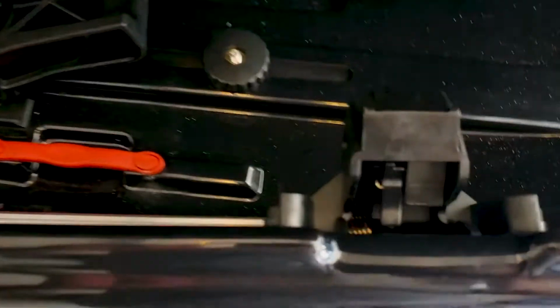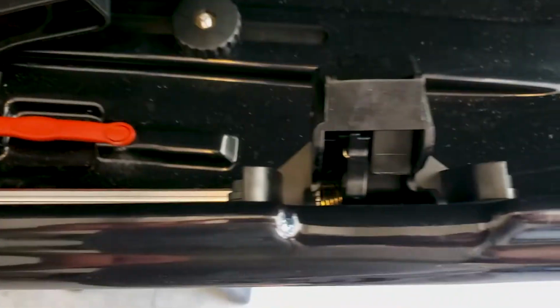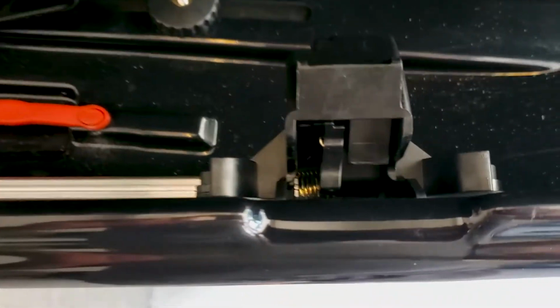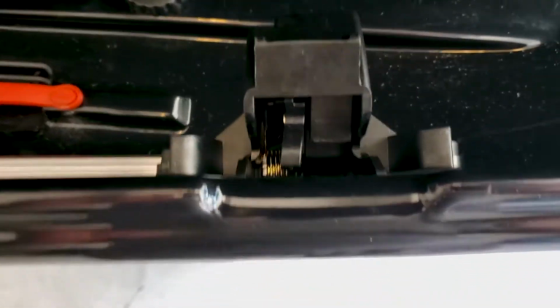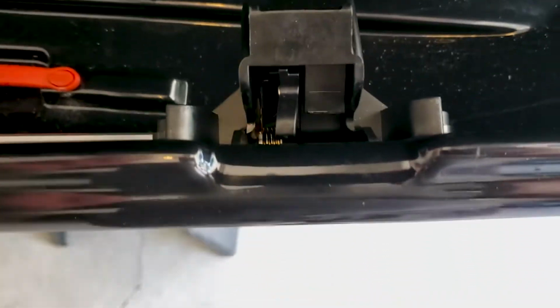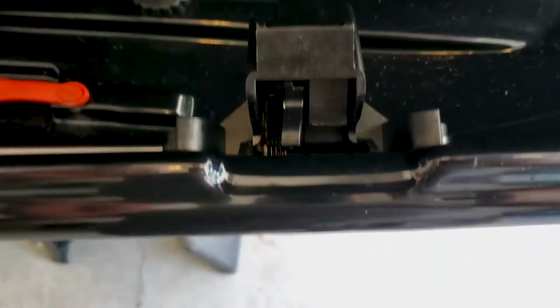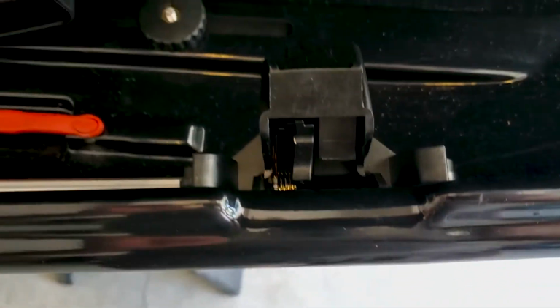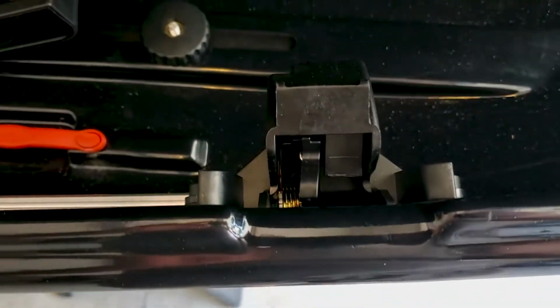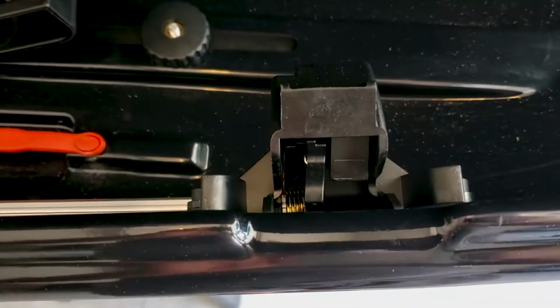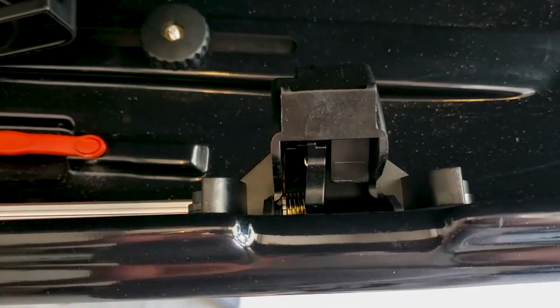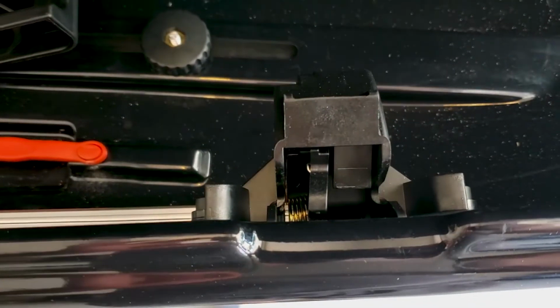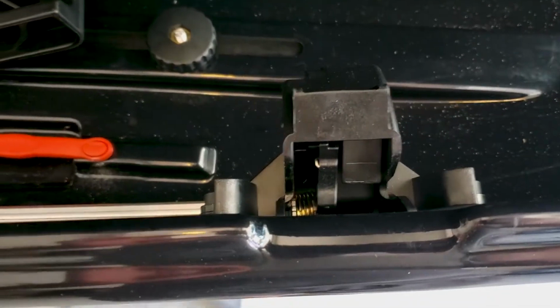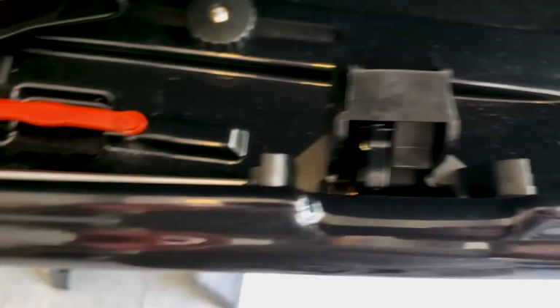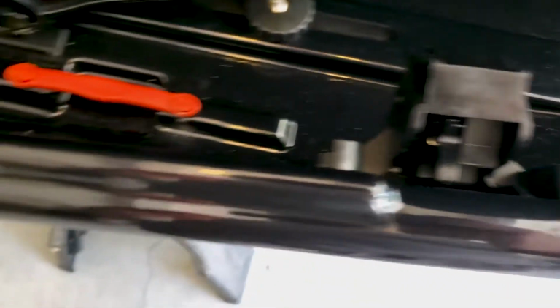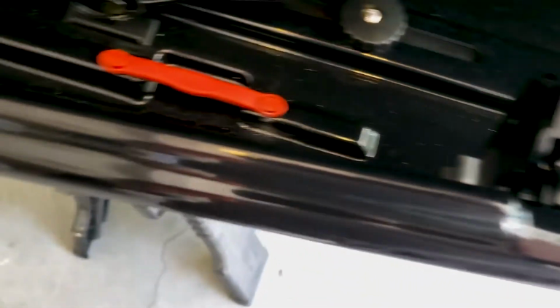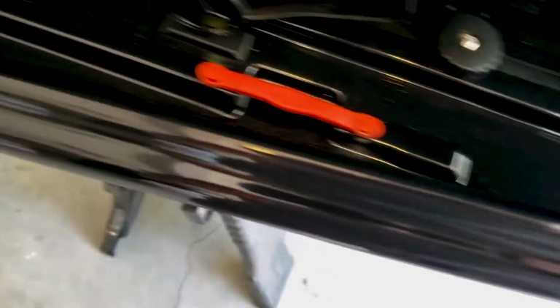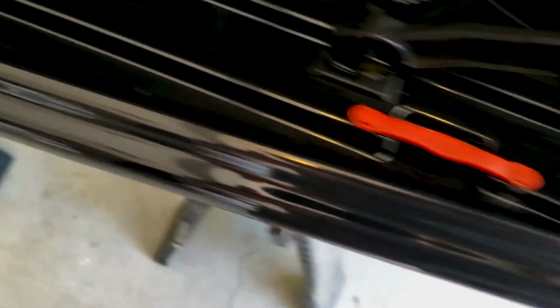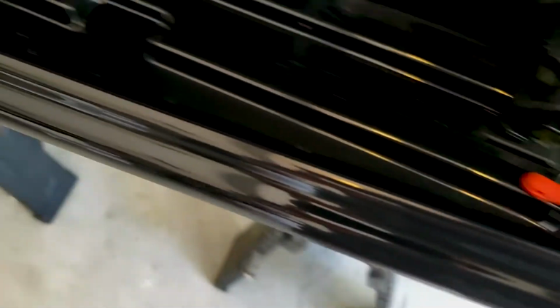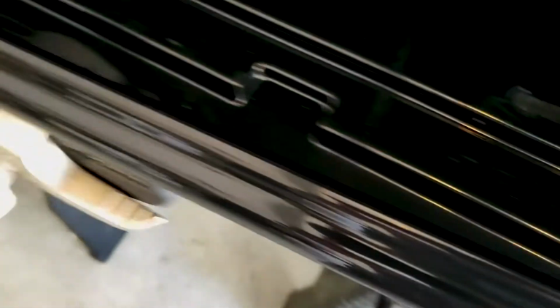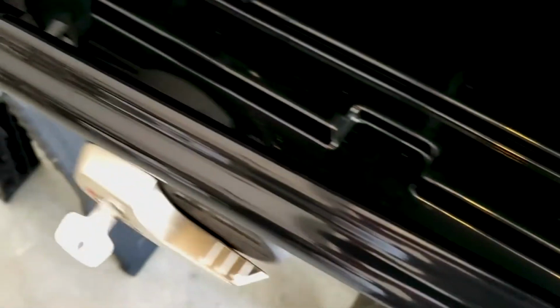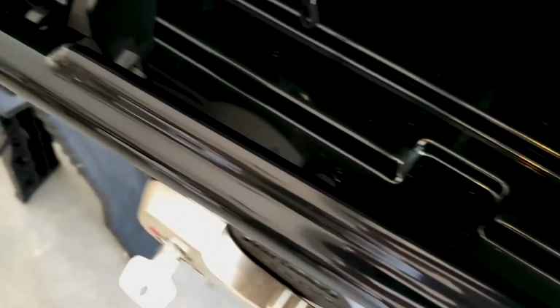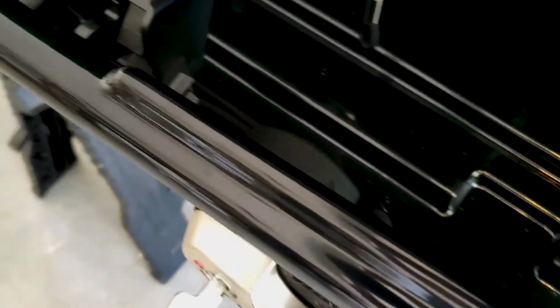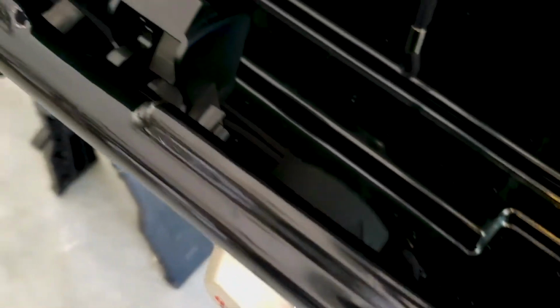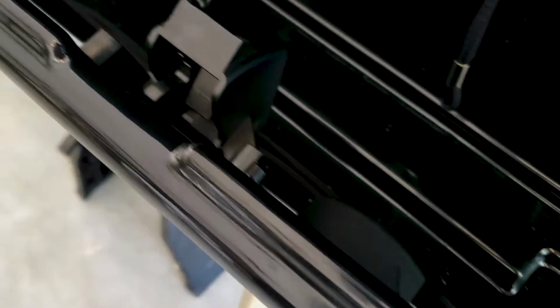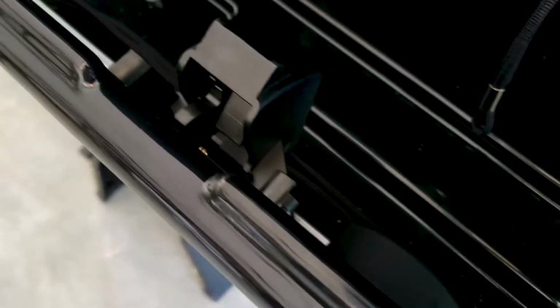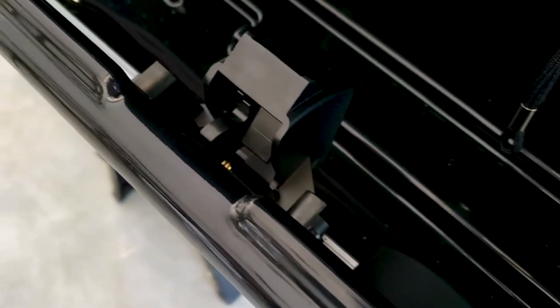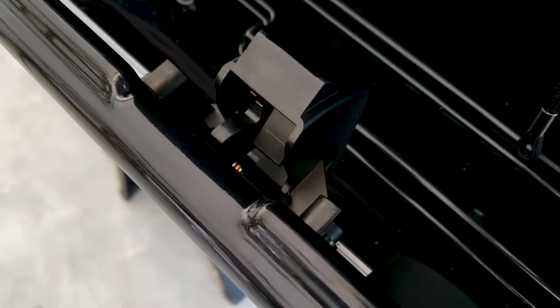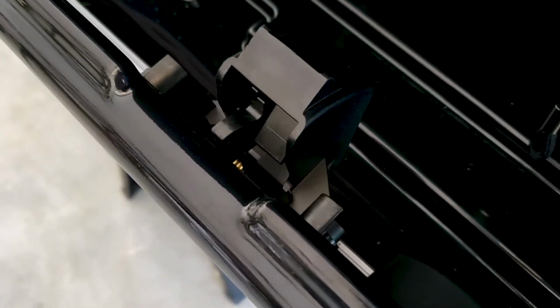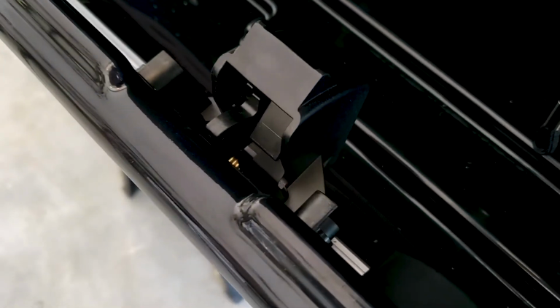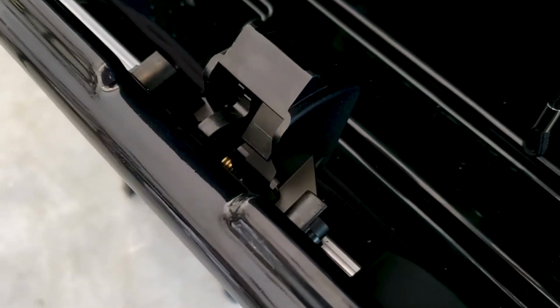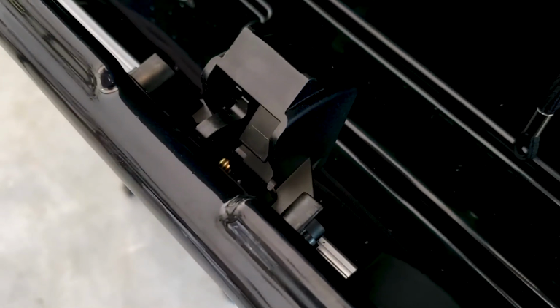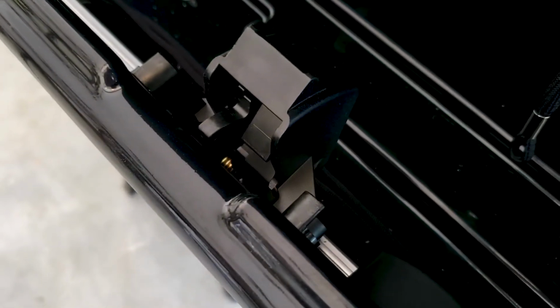These are the latches that lock the box closed. They also act as hinges when the opposite side is opened.